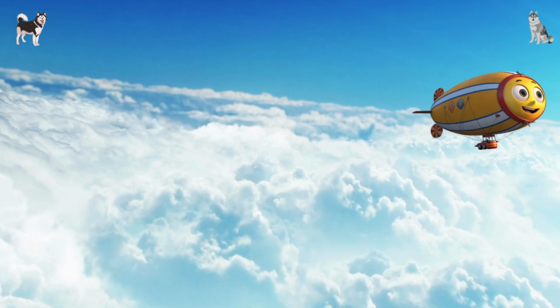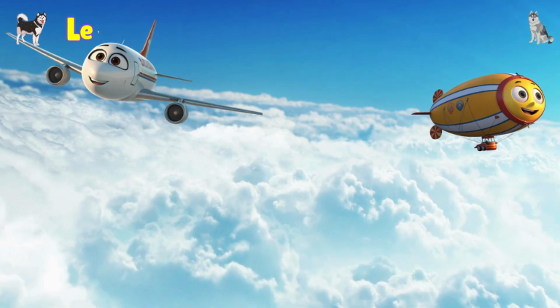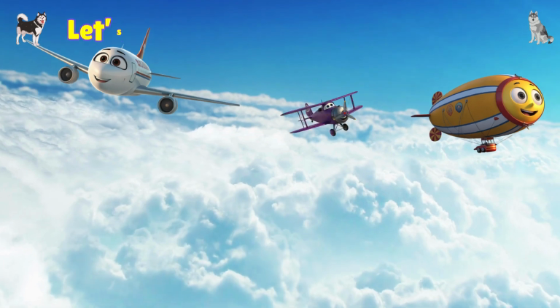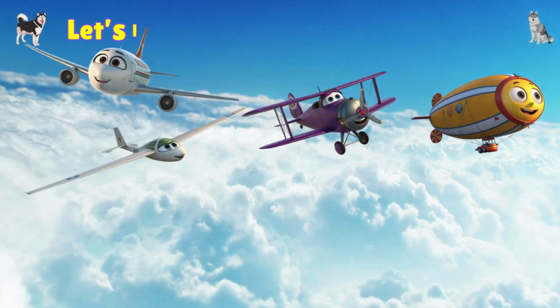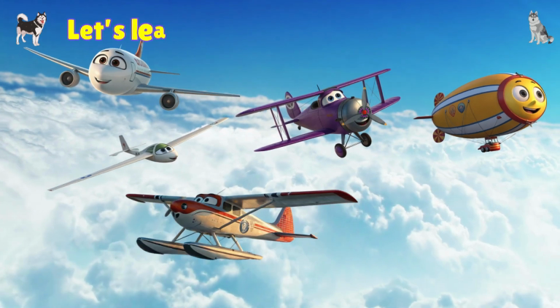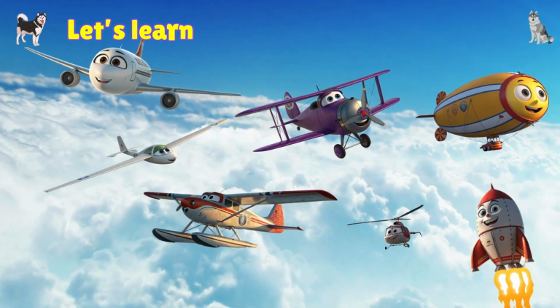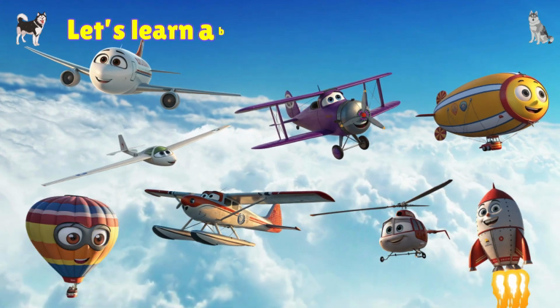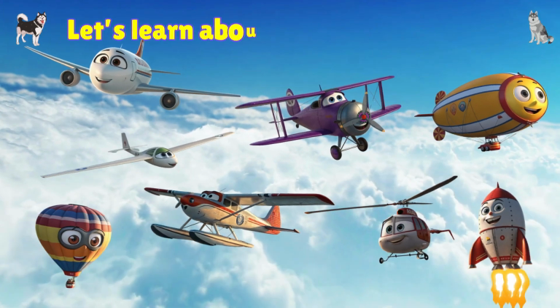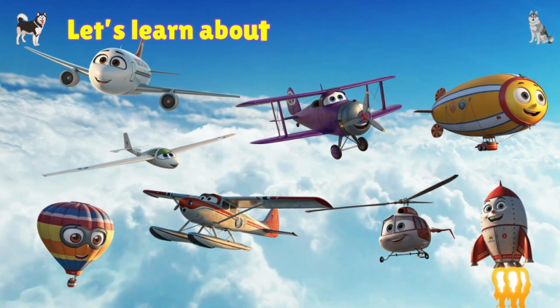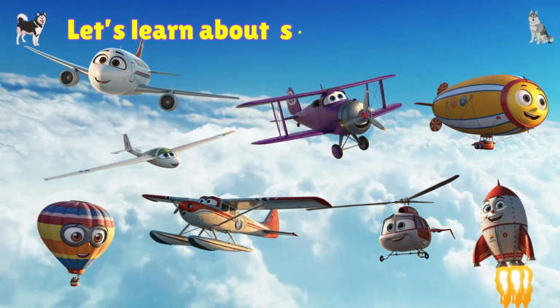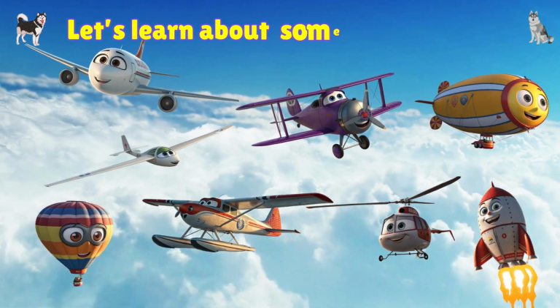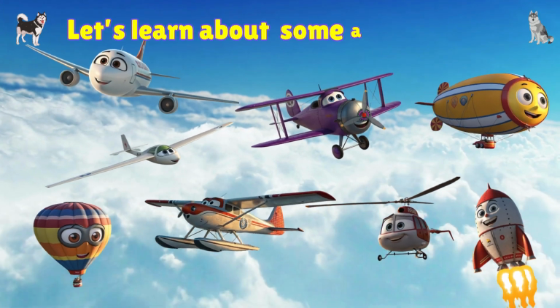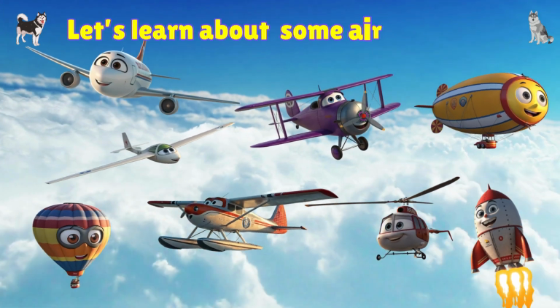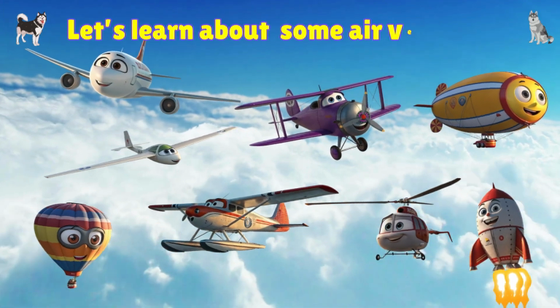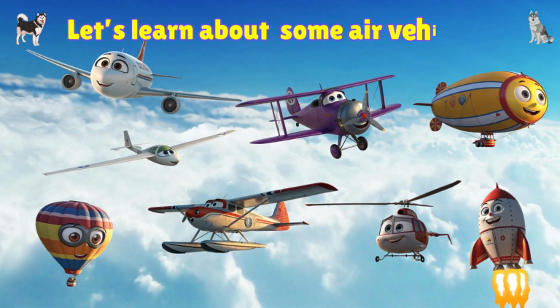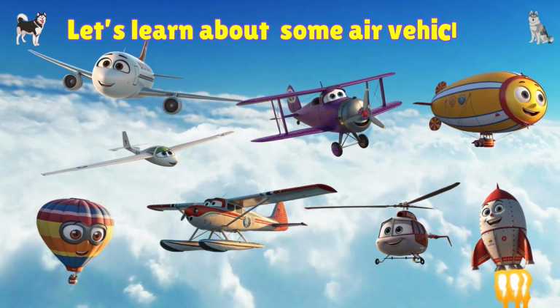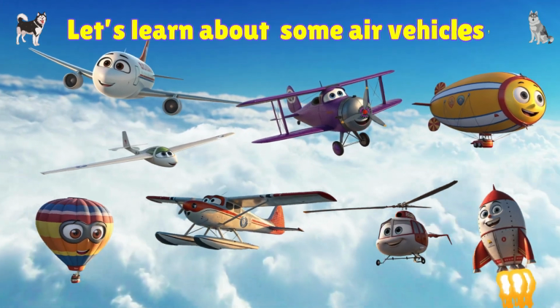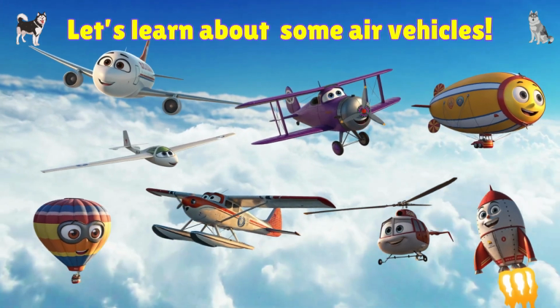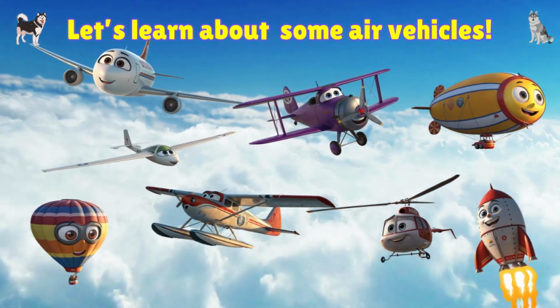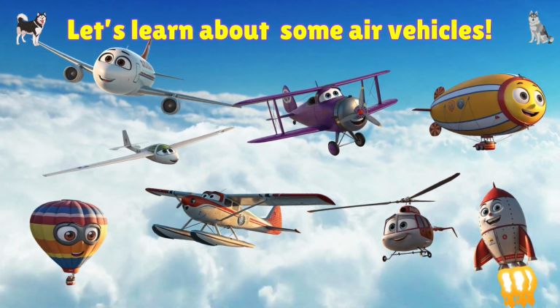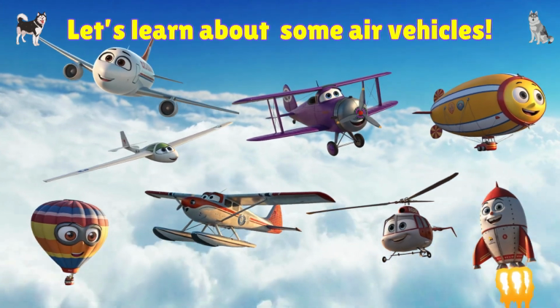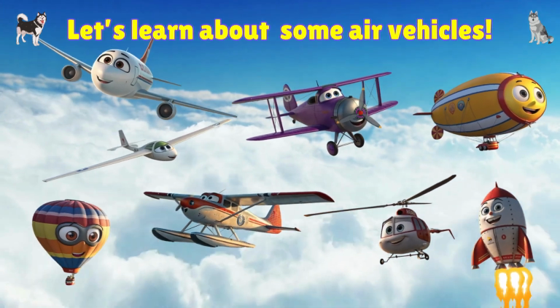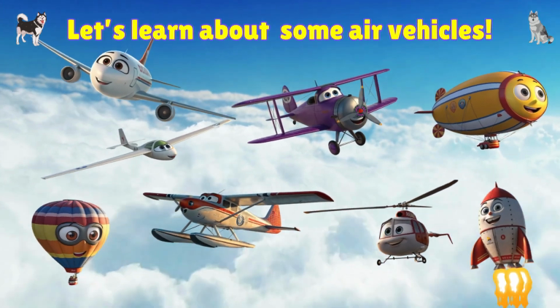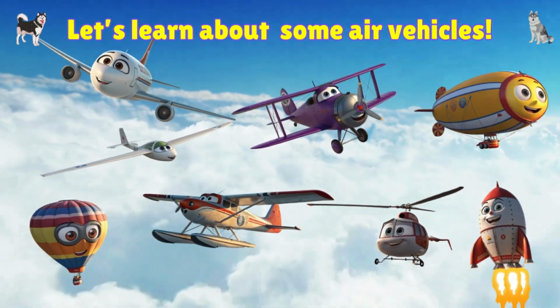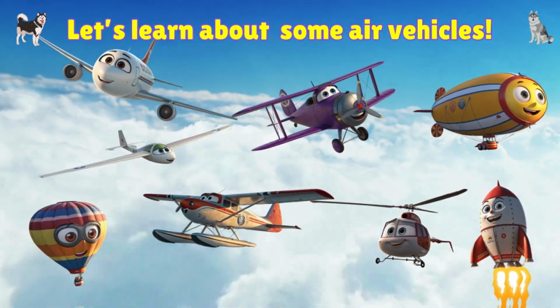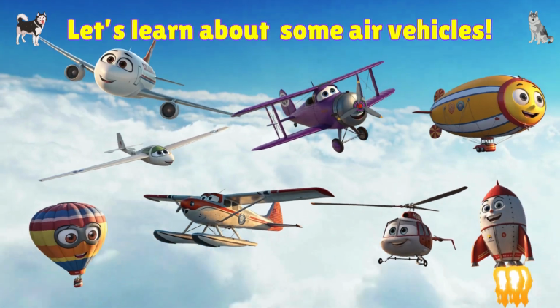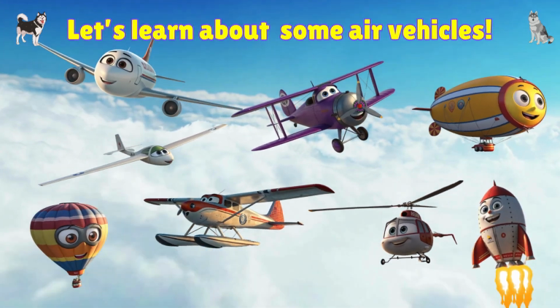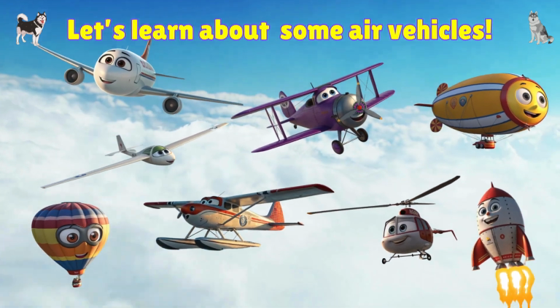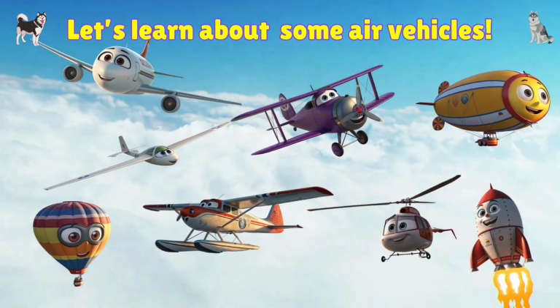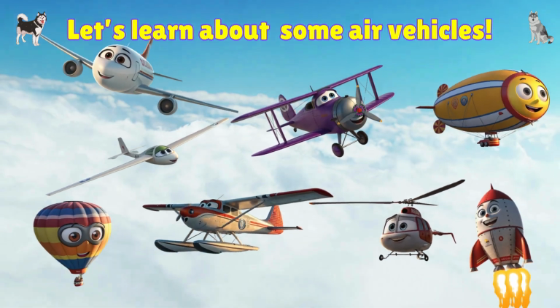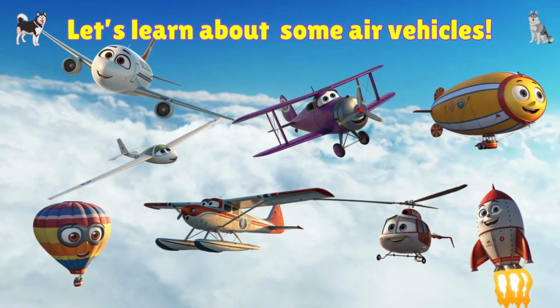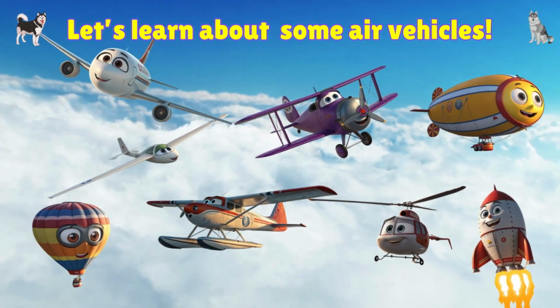Hi friends! Today we're going to learn all about cool air vehicles that fly in the sky.